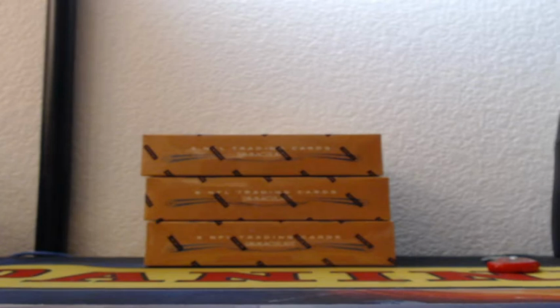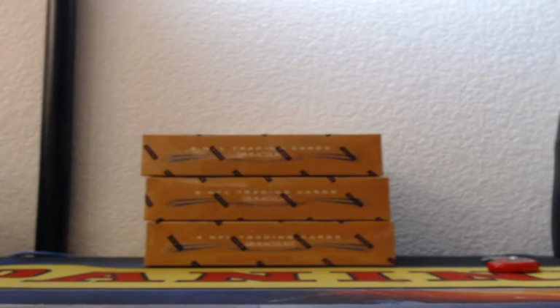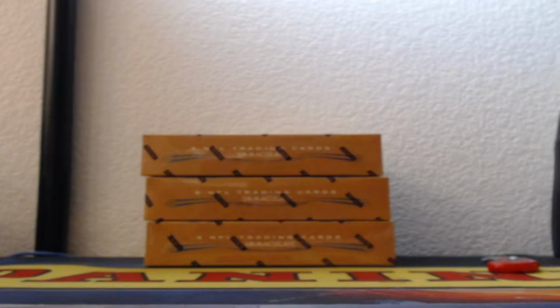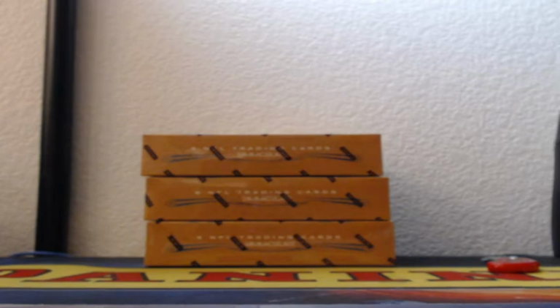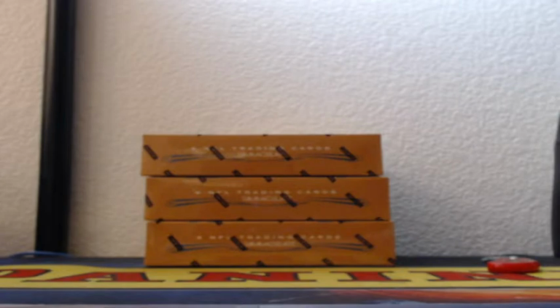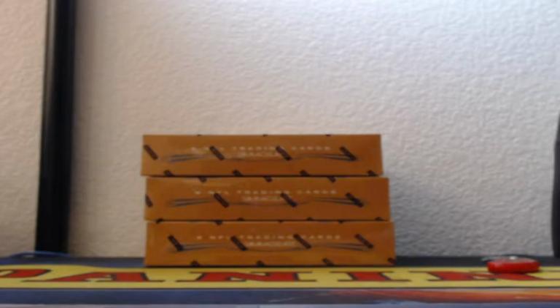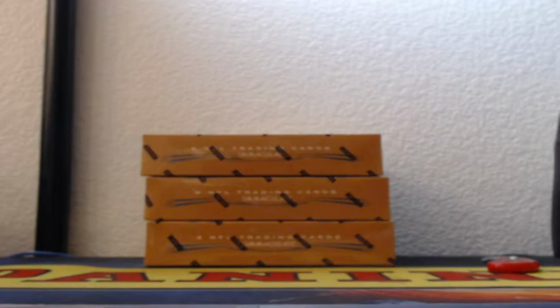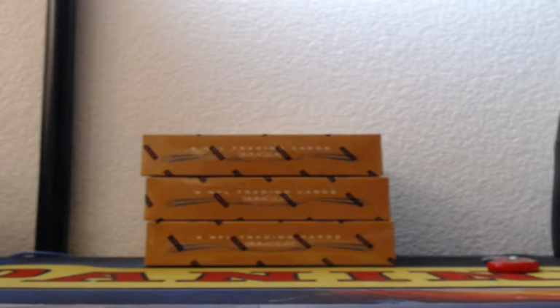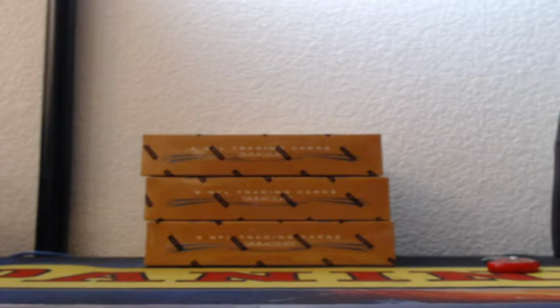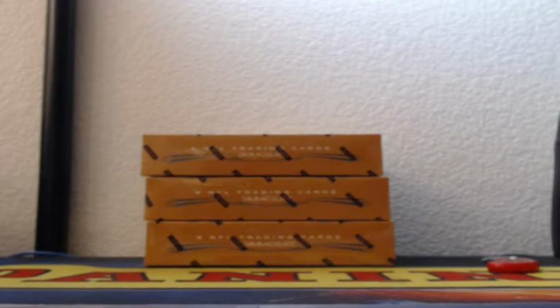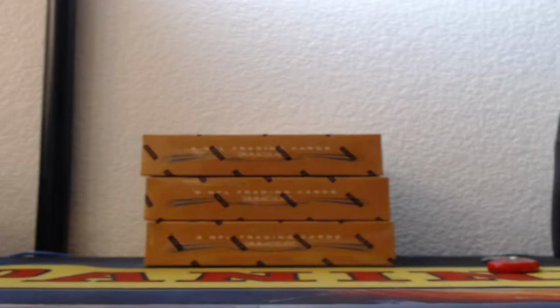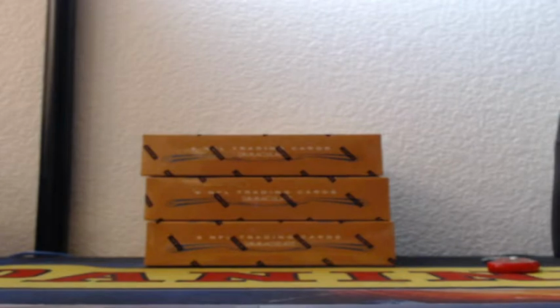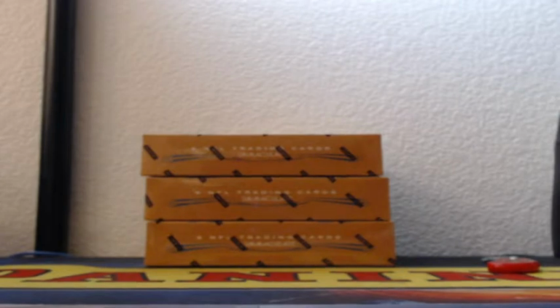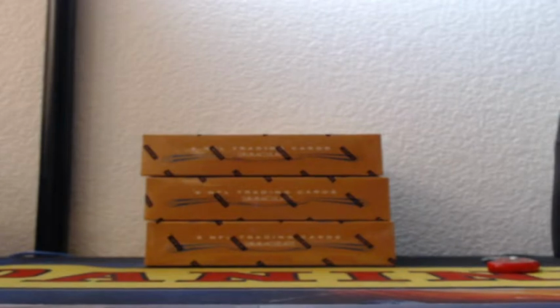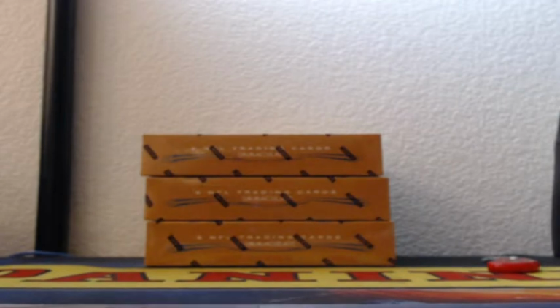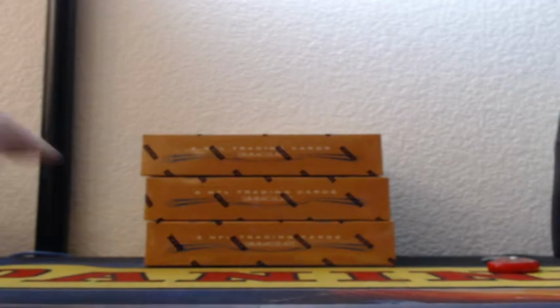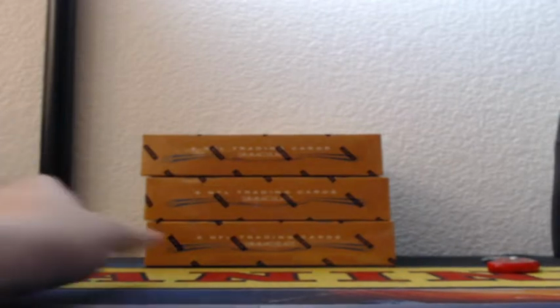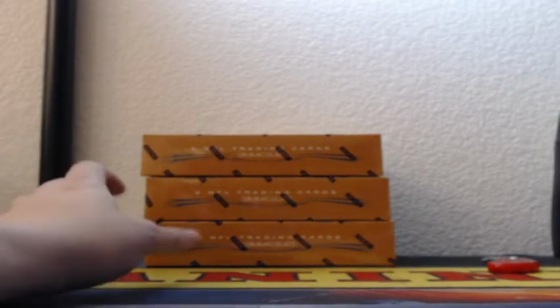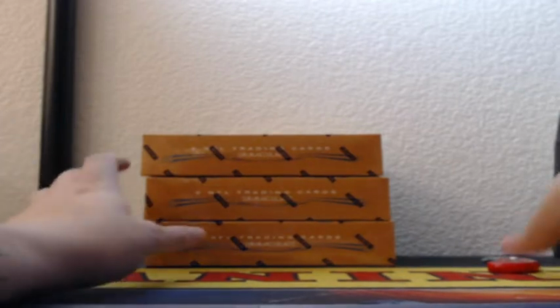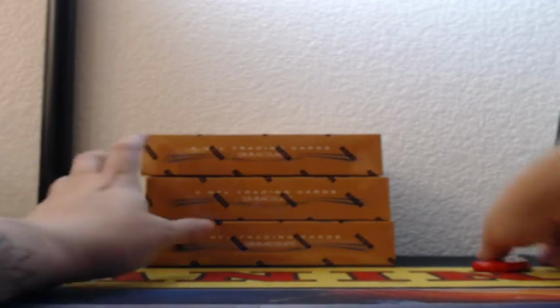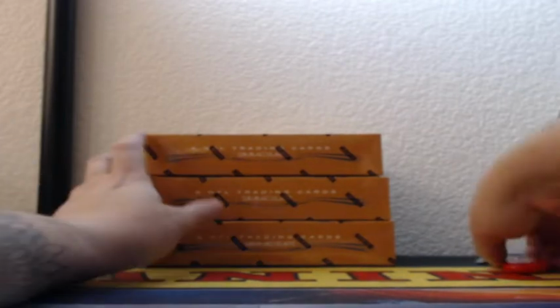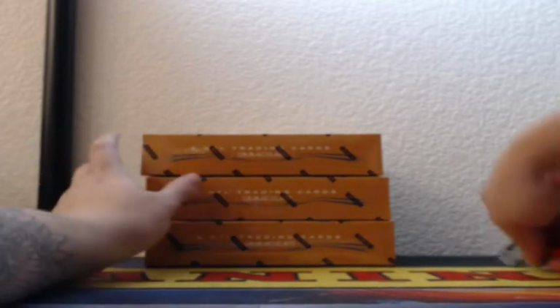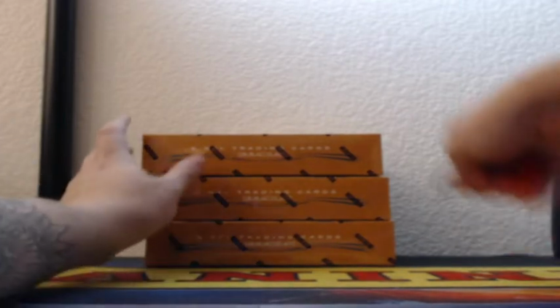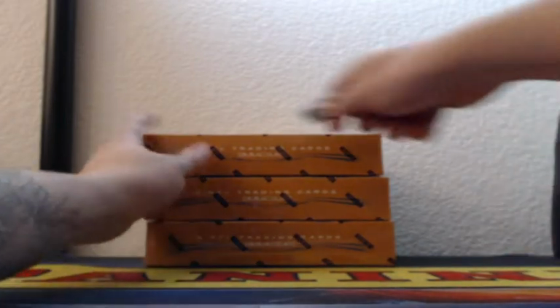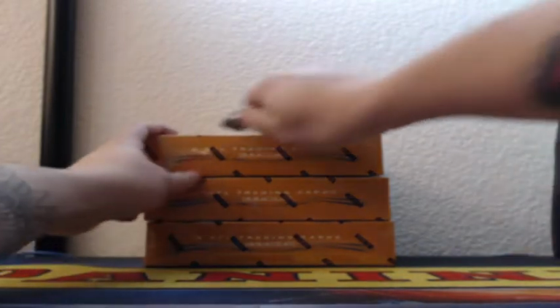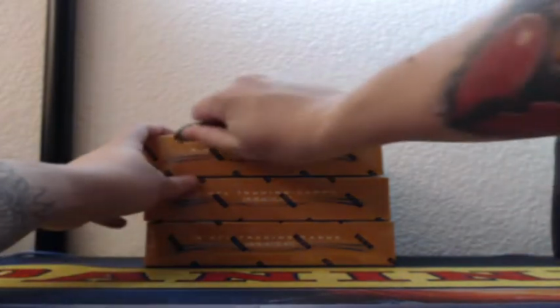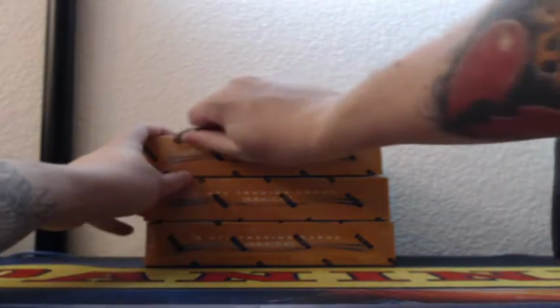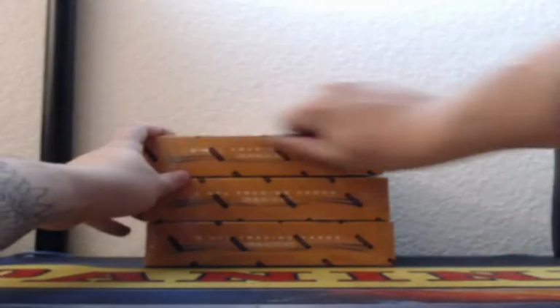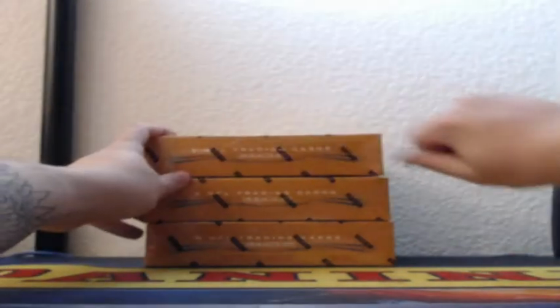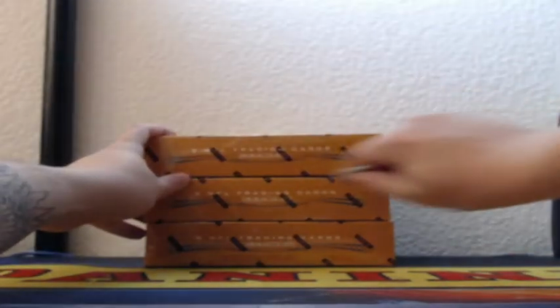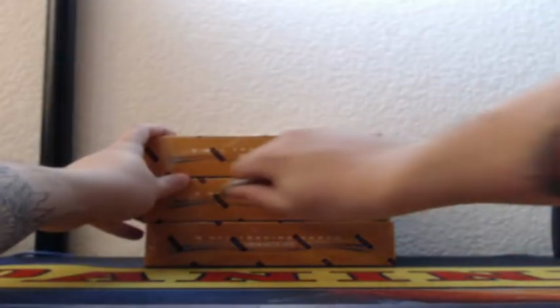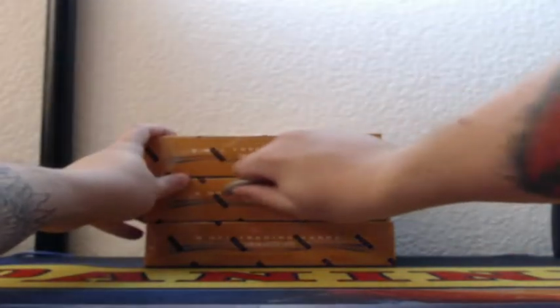All right, ladies and gents, it's time for 2019 Panini Immaculate Football Break number two.